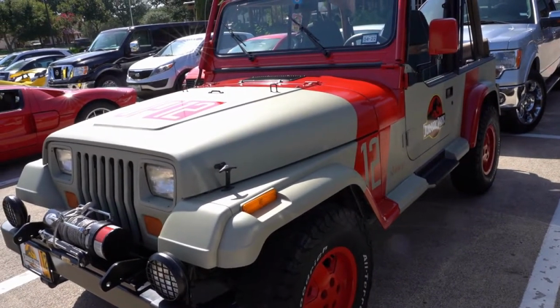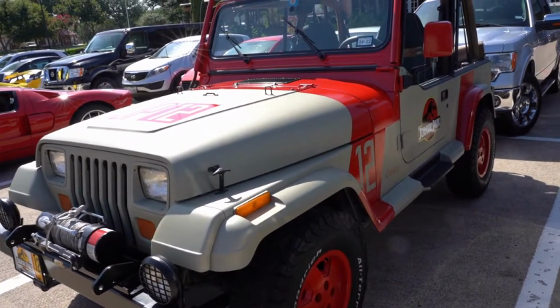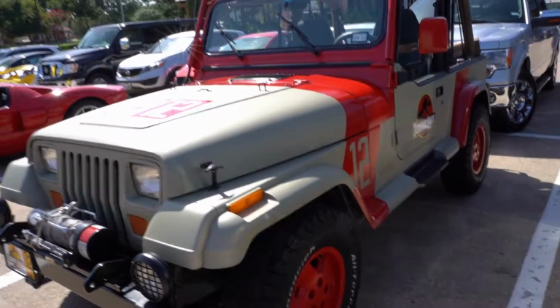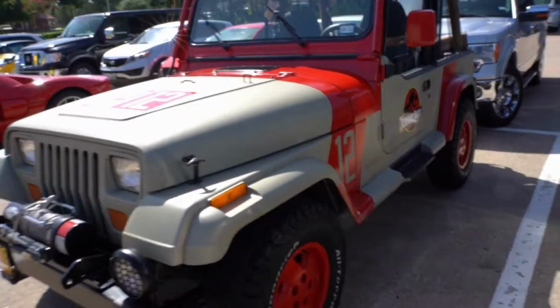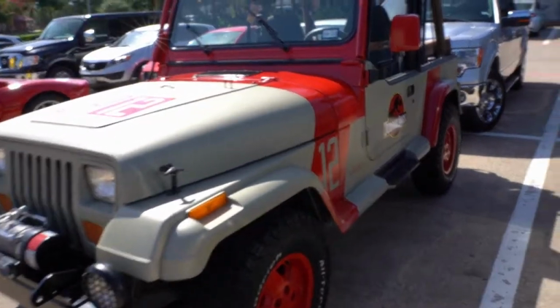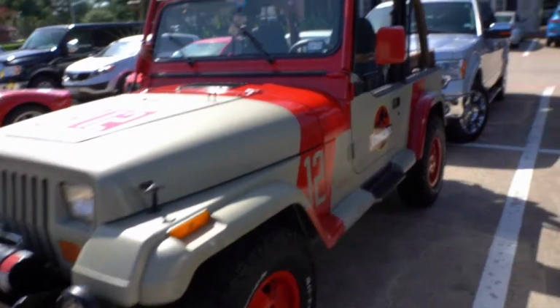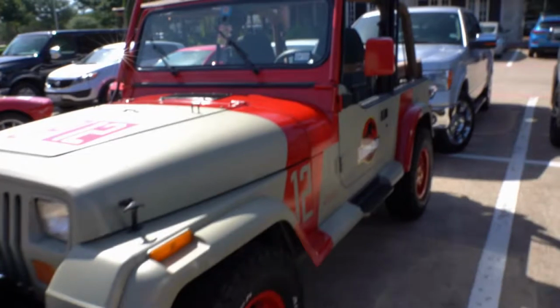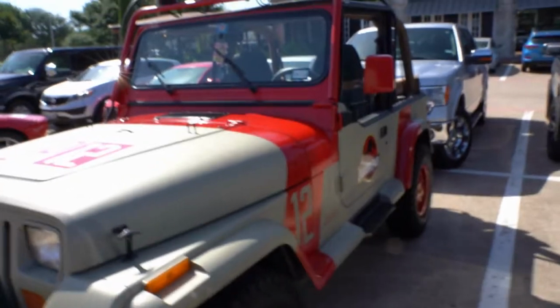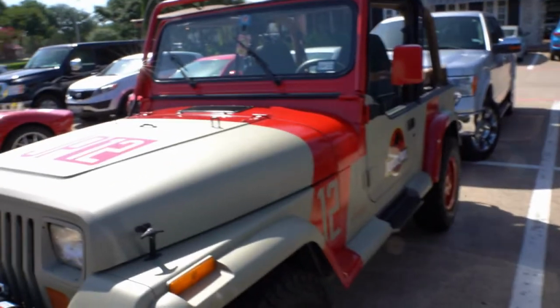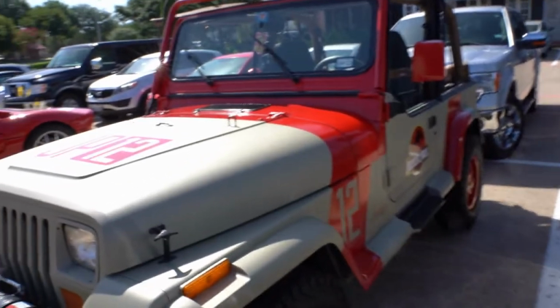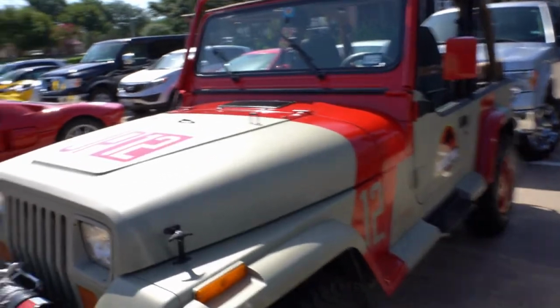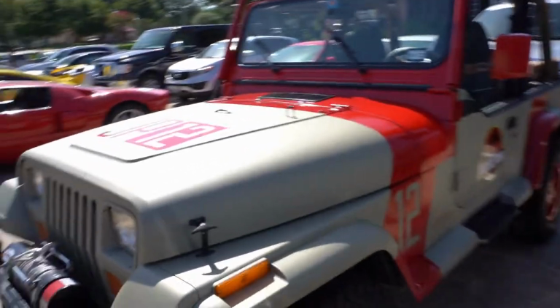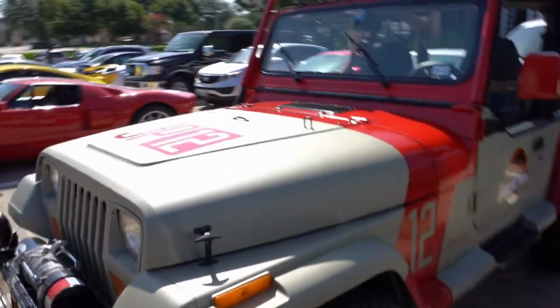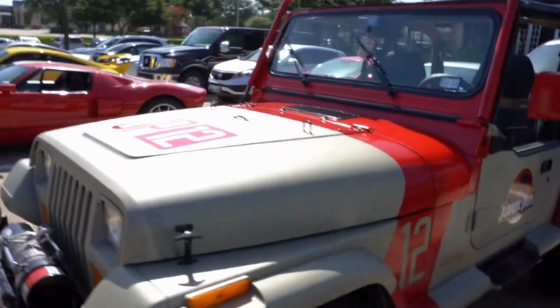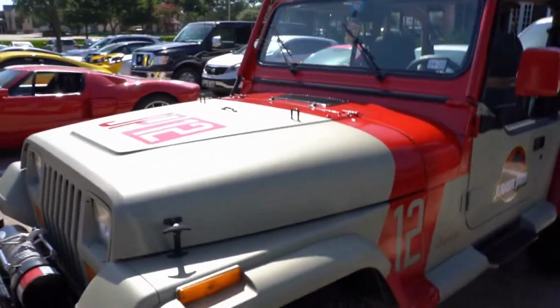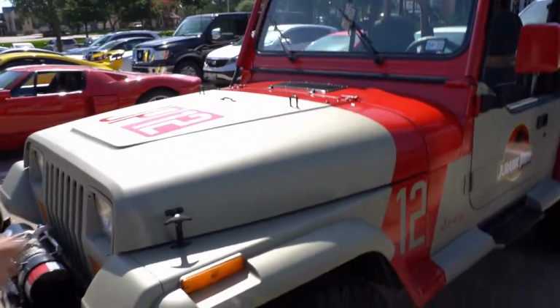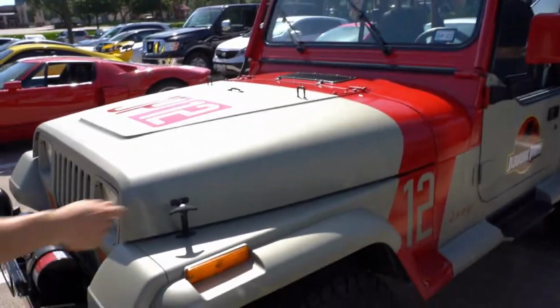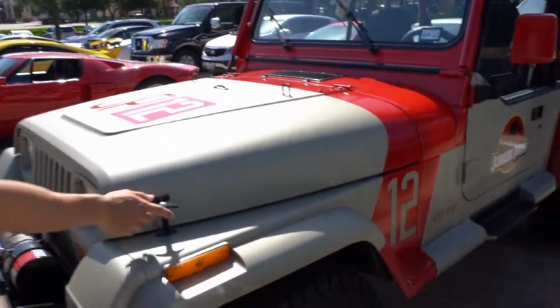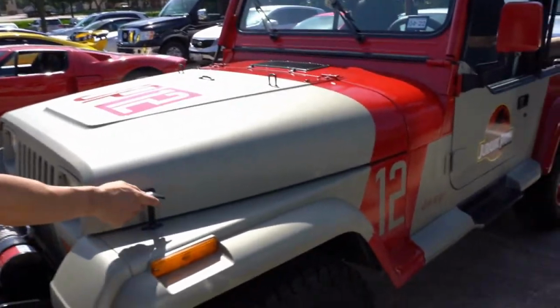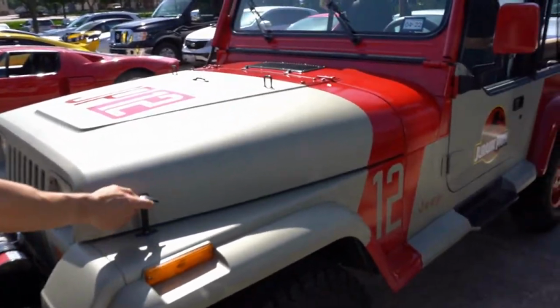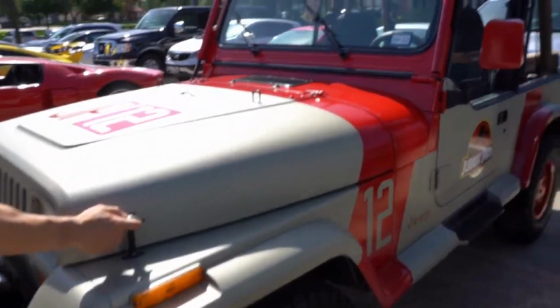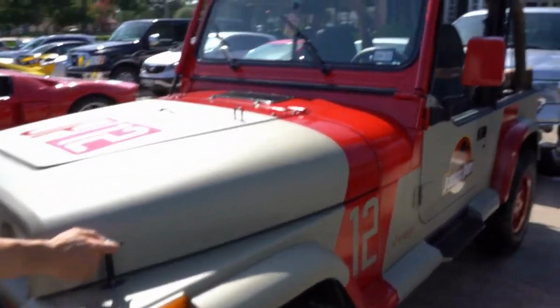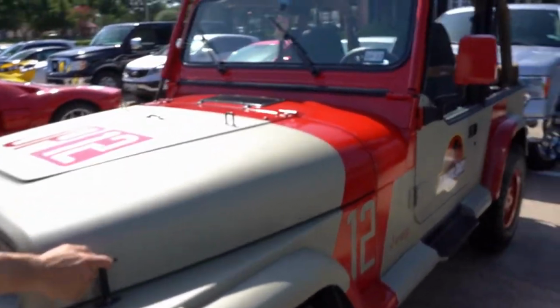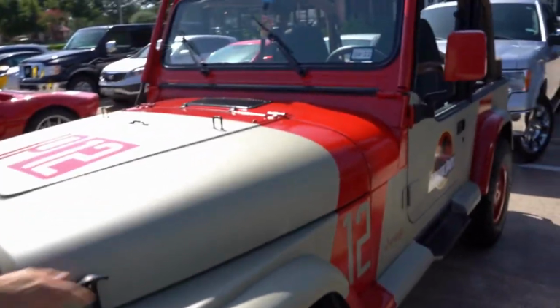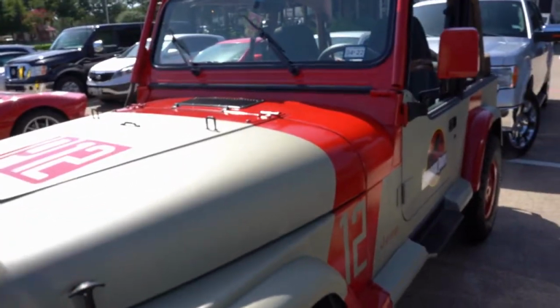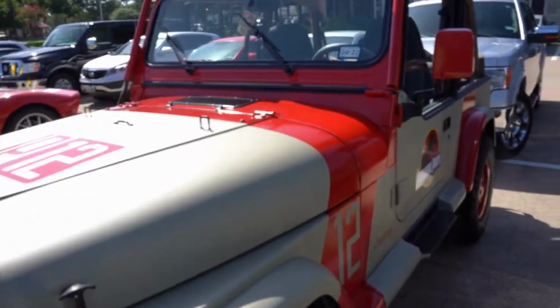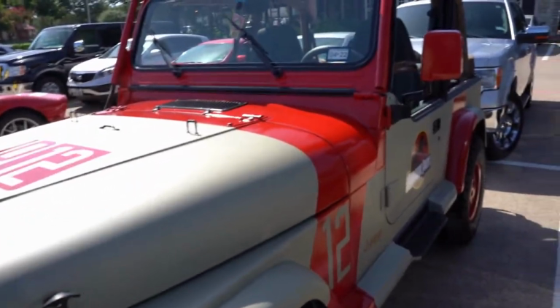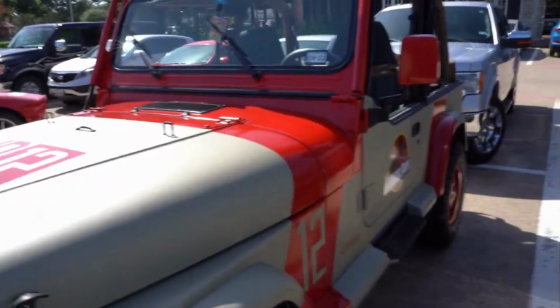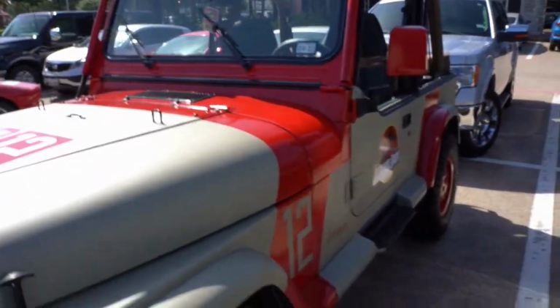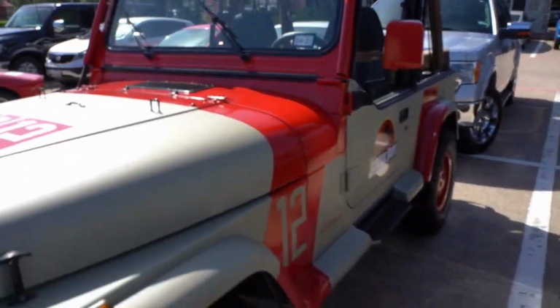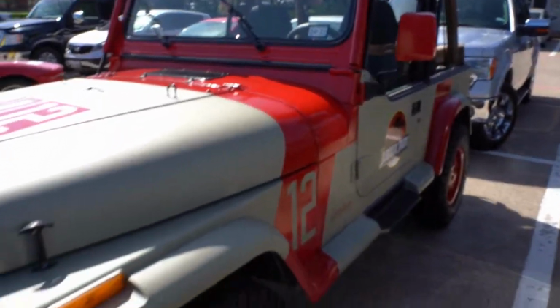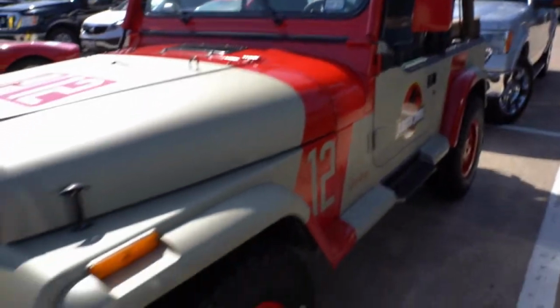You can tell by the VIN — you can run the VINs and it'll tell you that it's a Sahara edition.